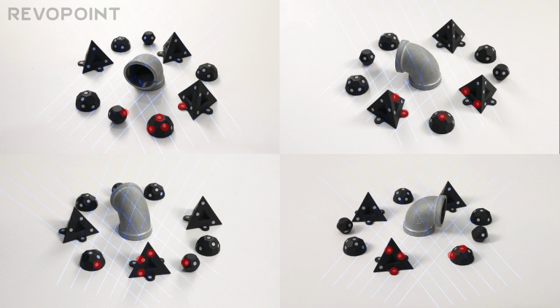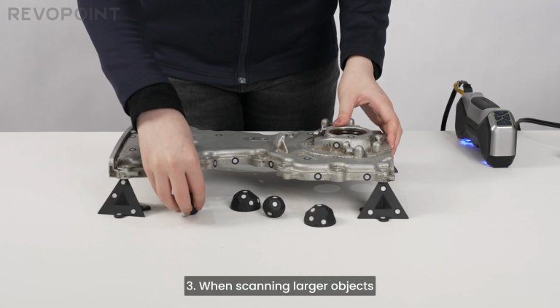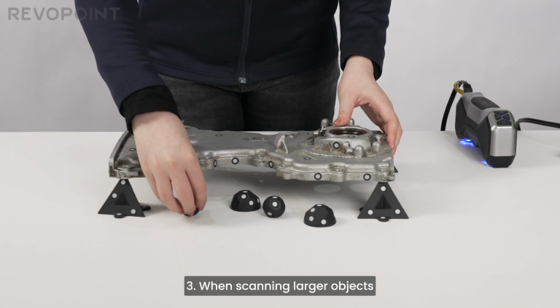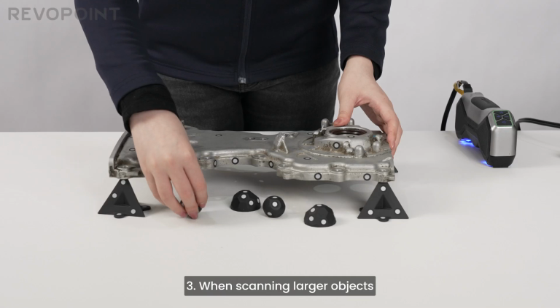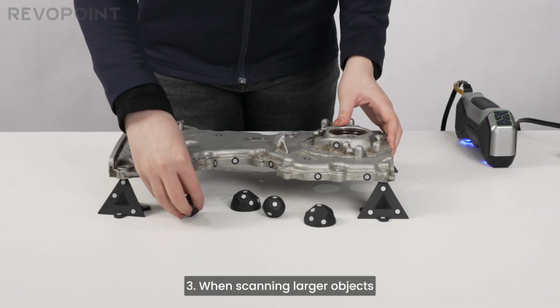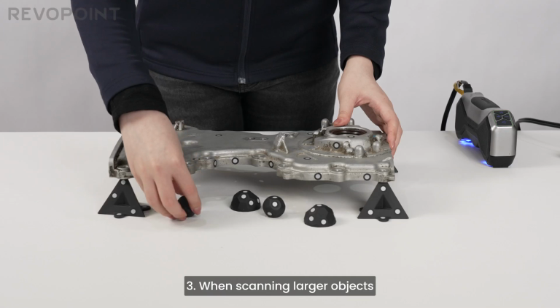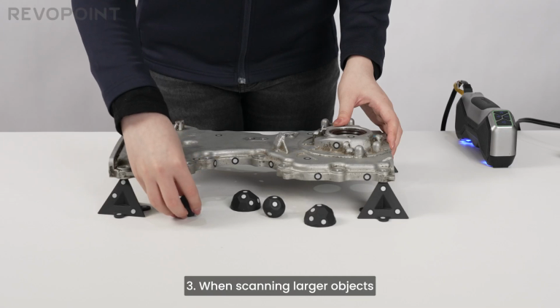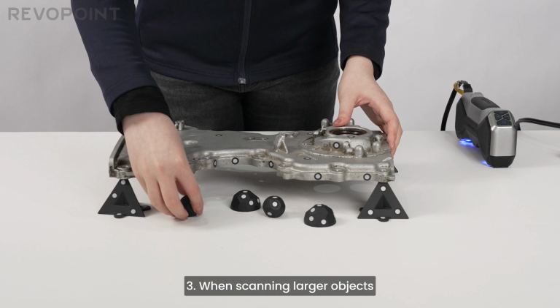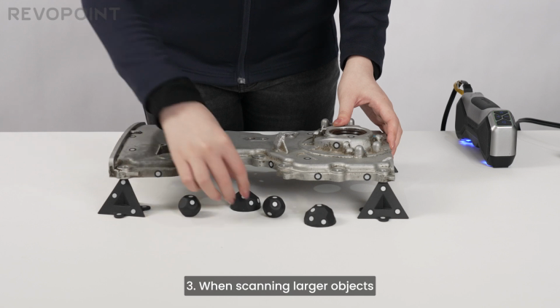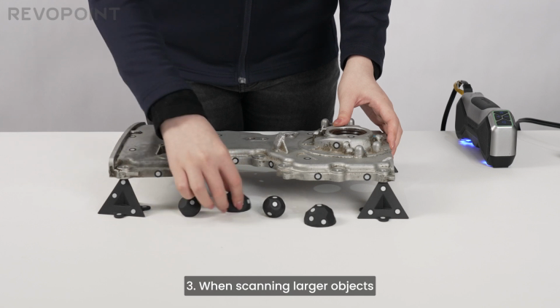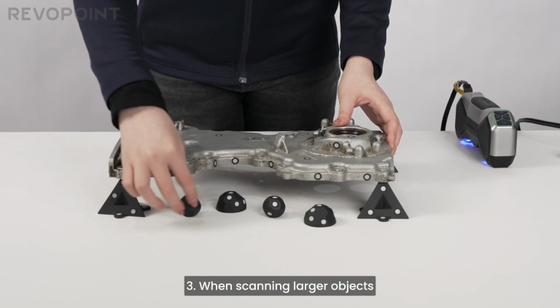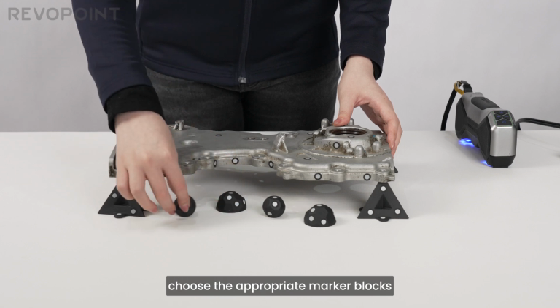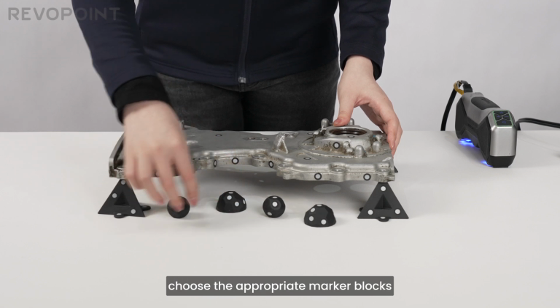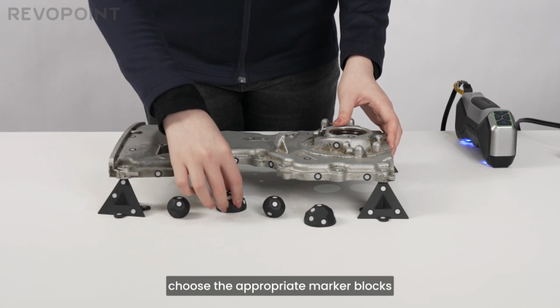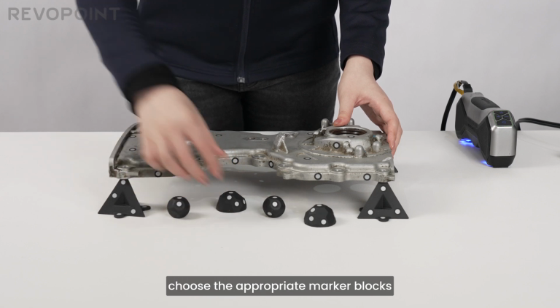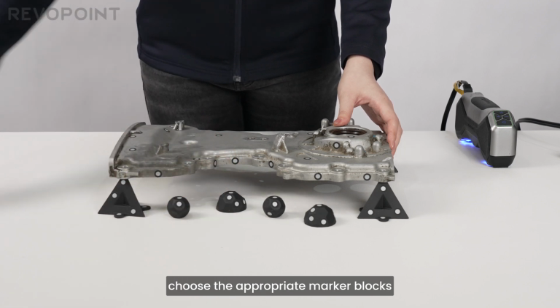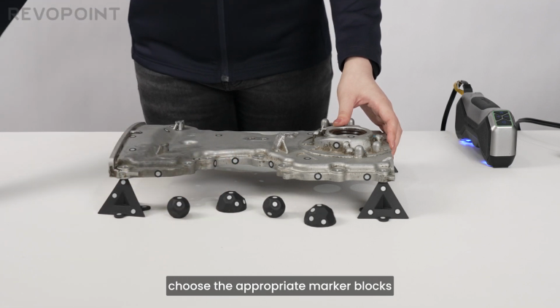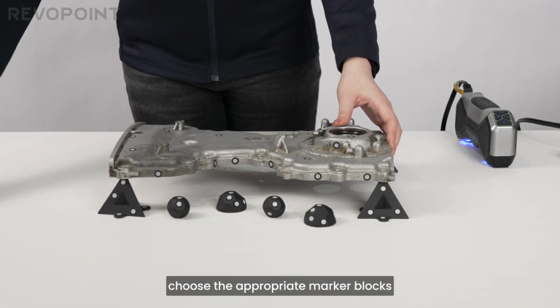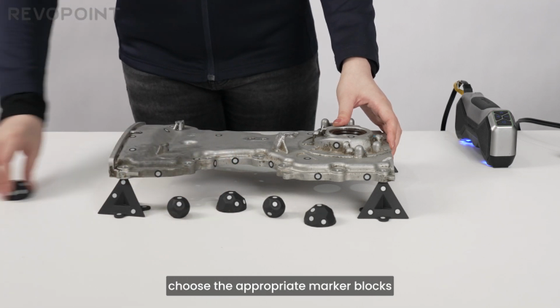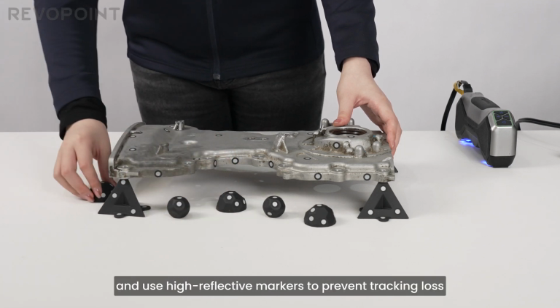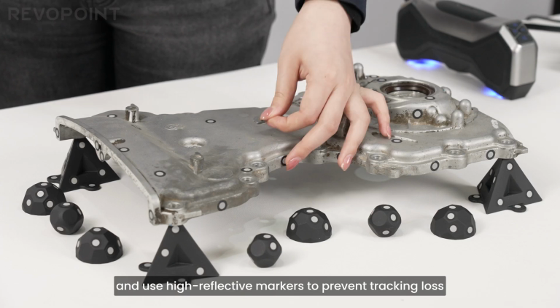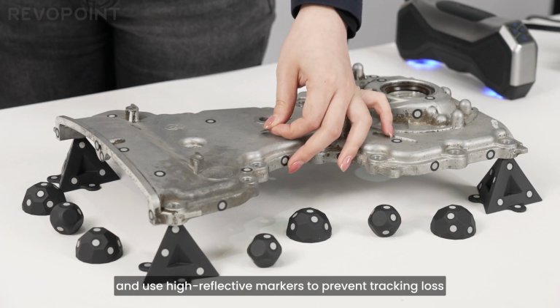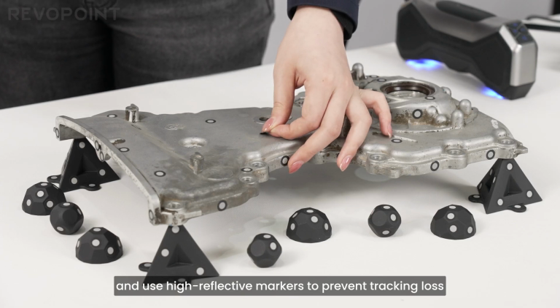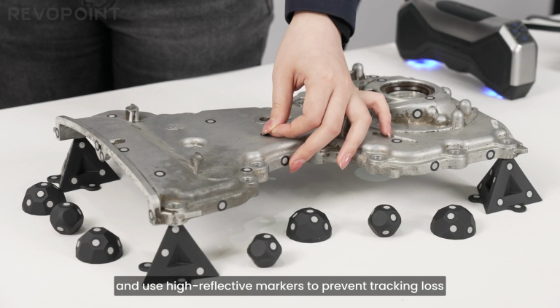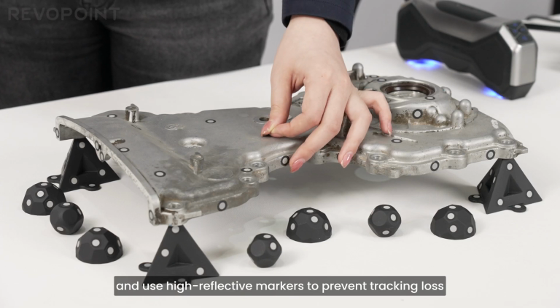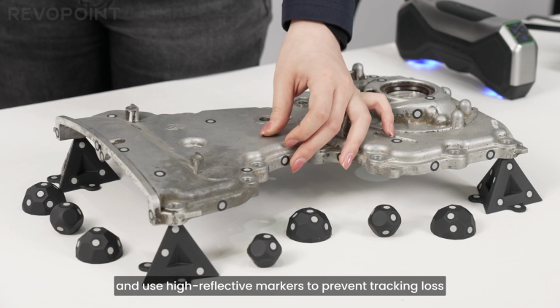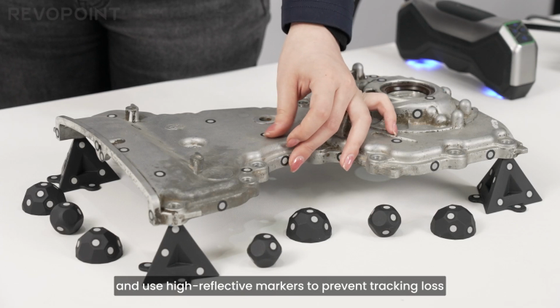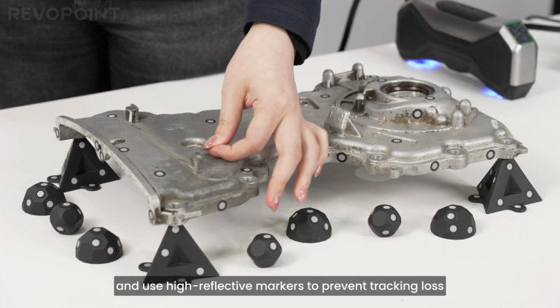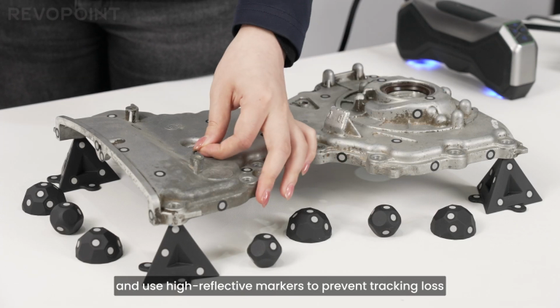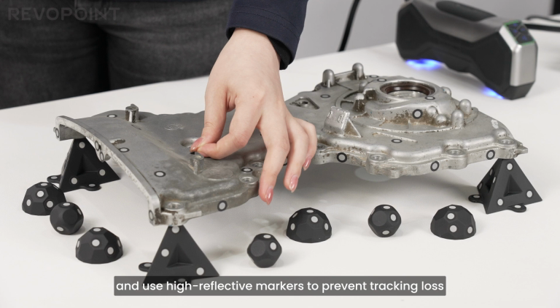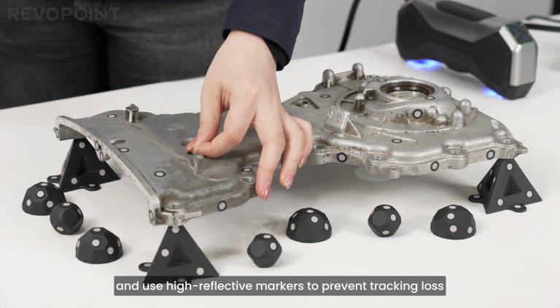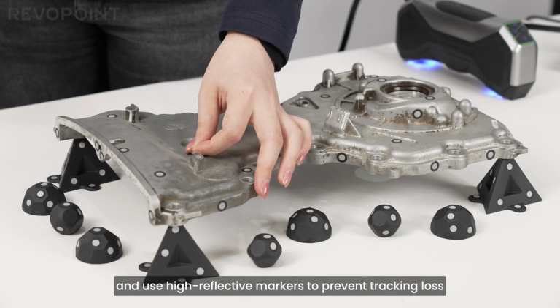3. When scanning larger objects, choose the appropriate marker blocks and use high-reflective markers to prevent tracking loss.